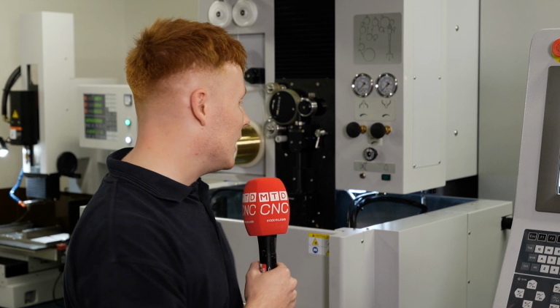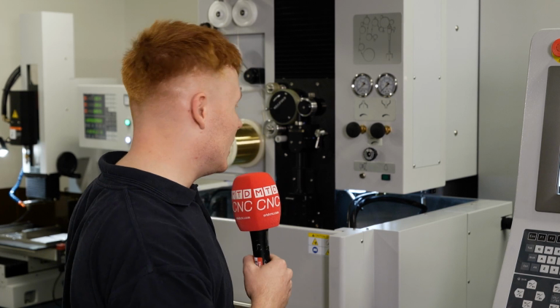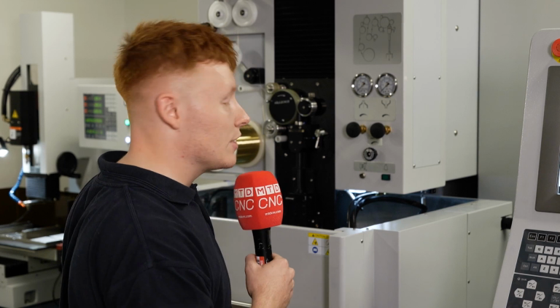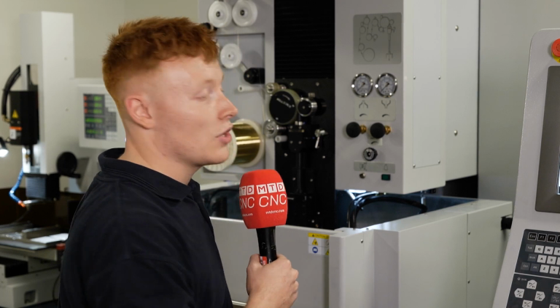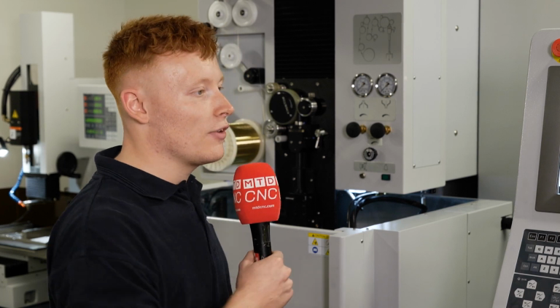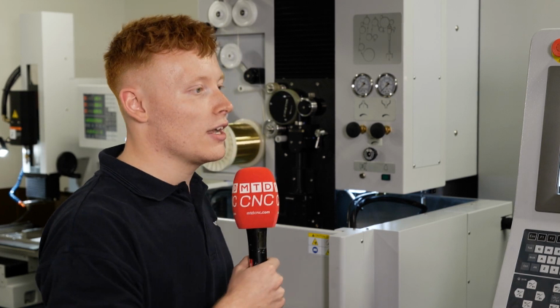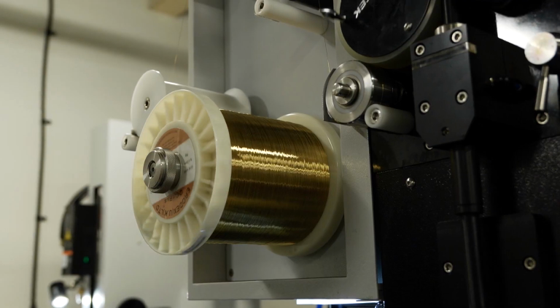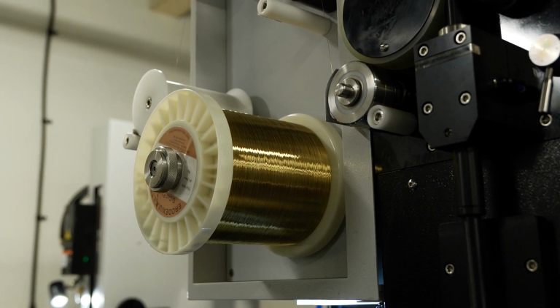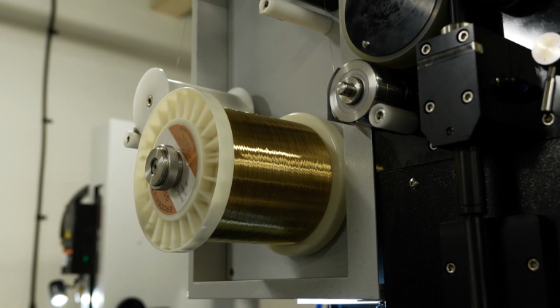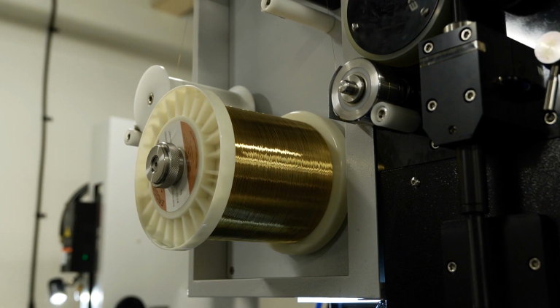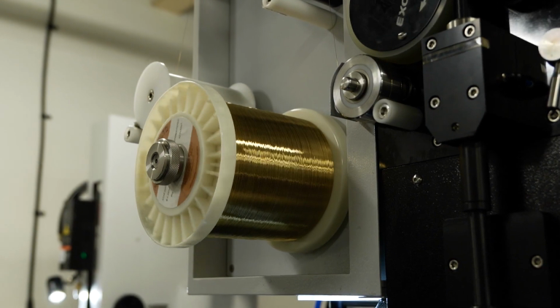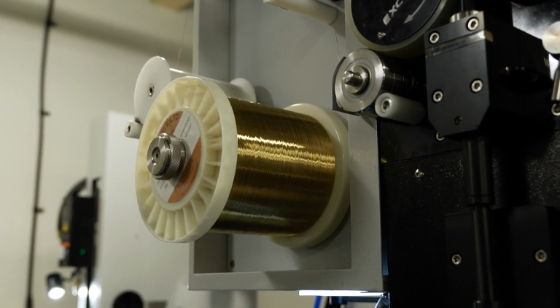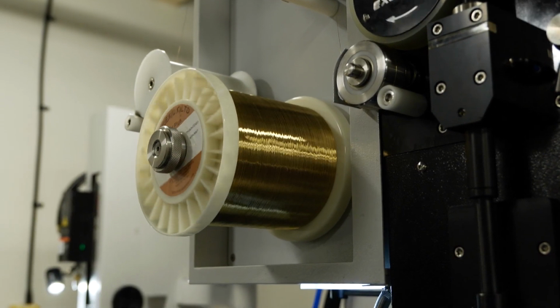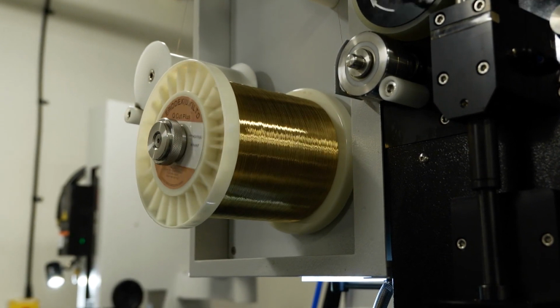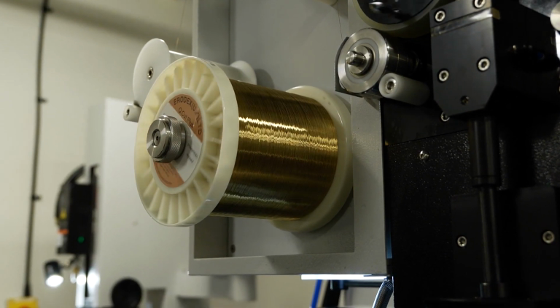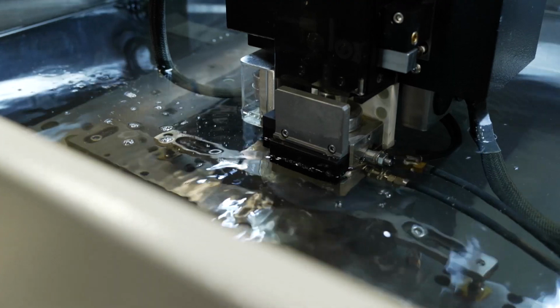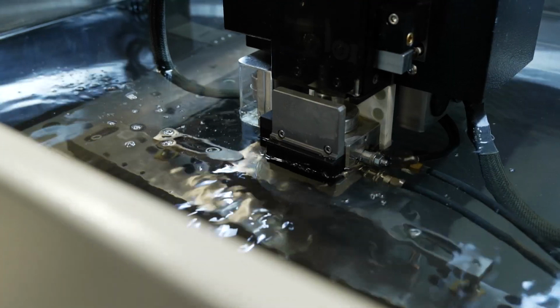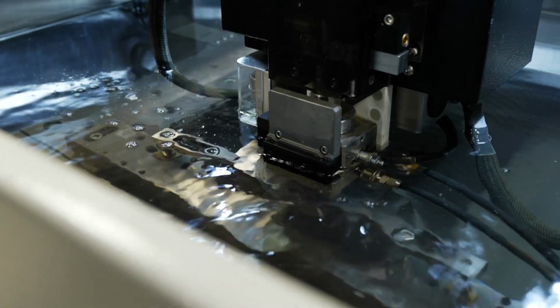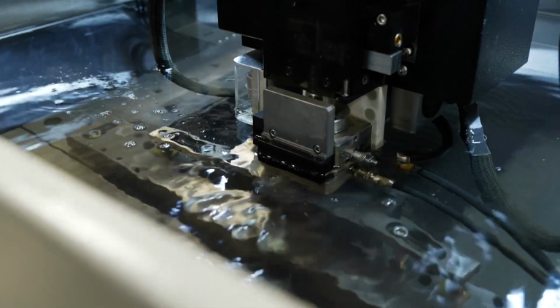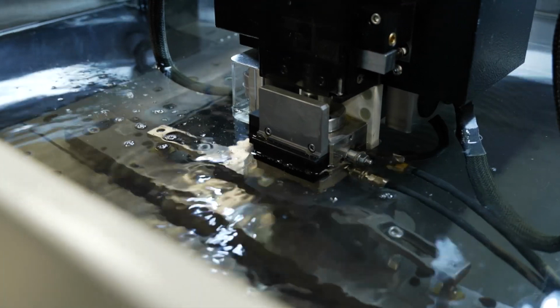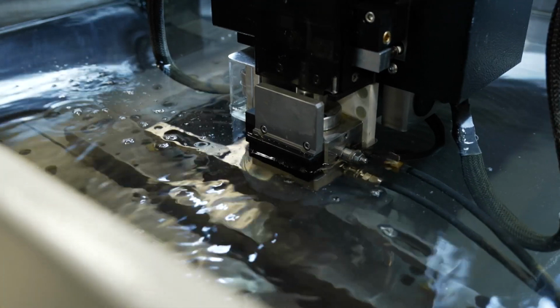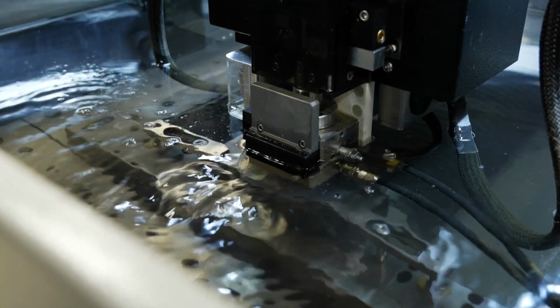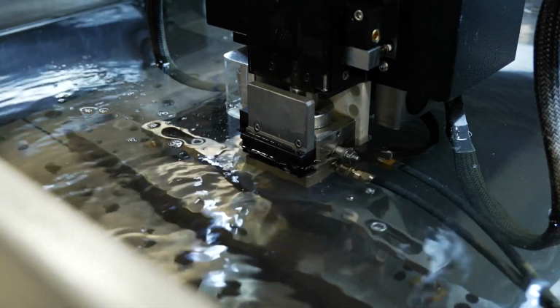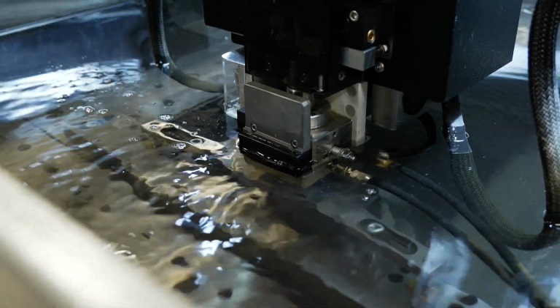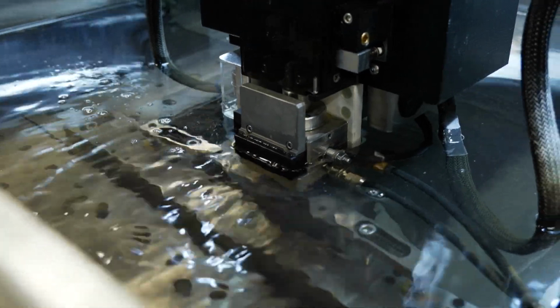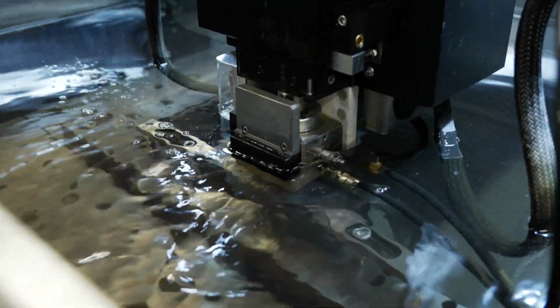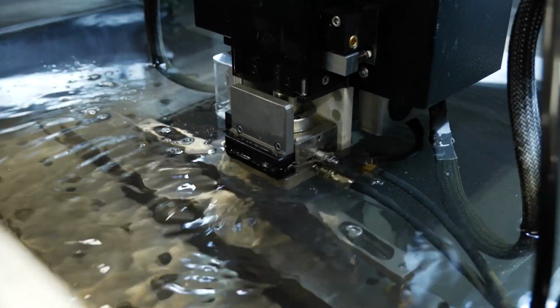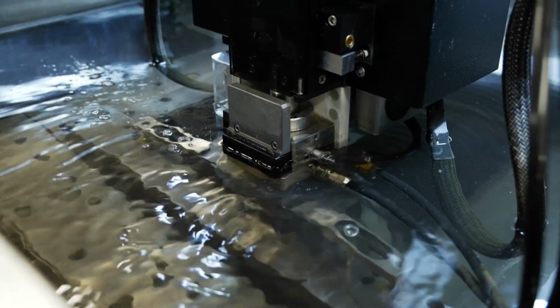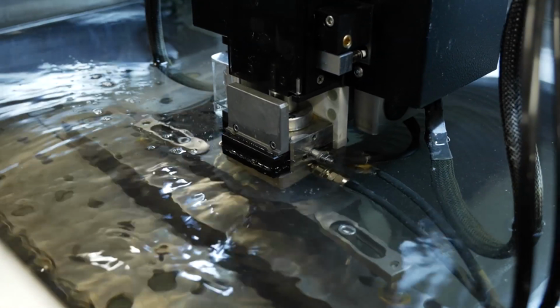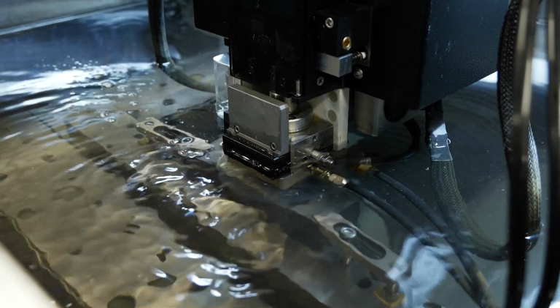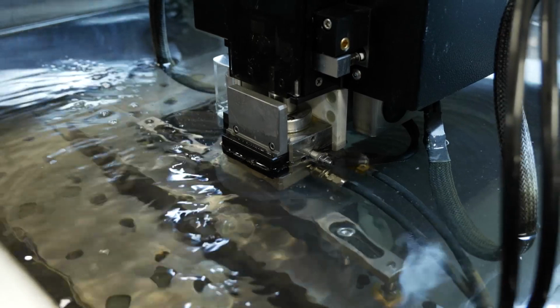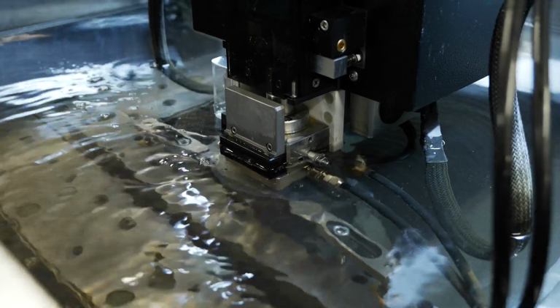It's so fast as well — we can cut through very thick pieces of steel literally within an hour.